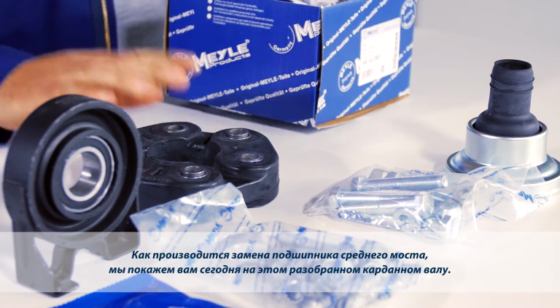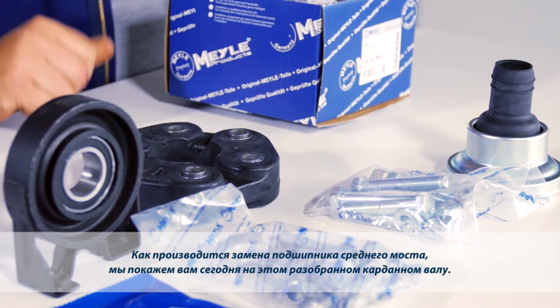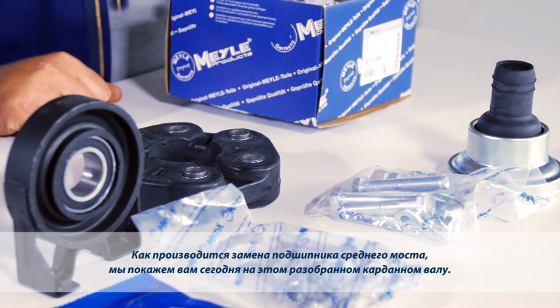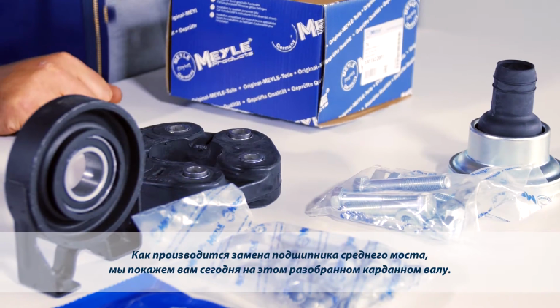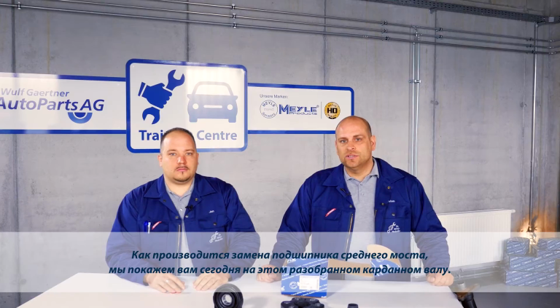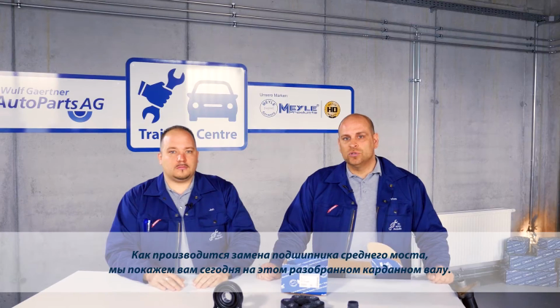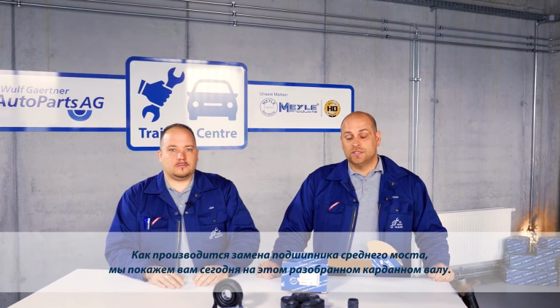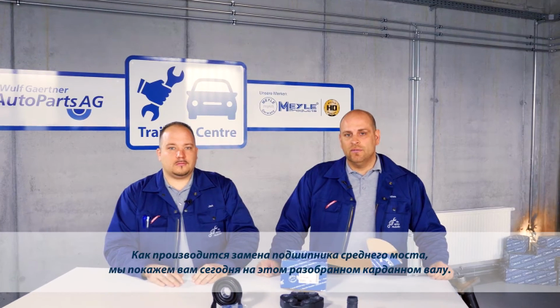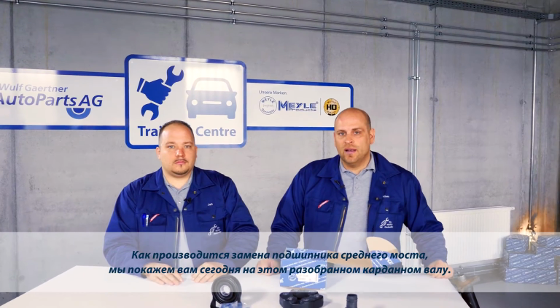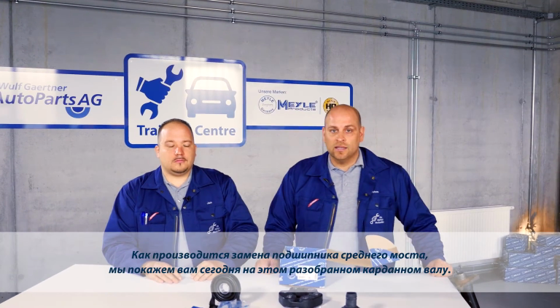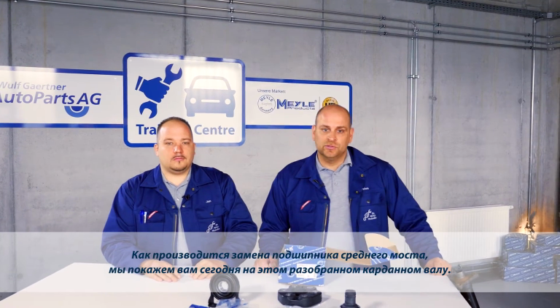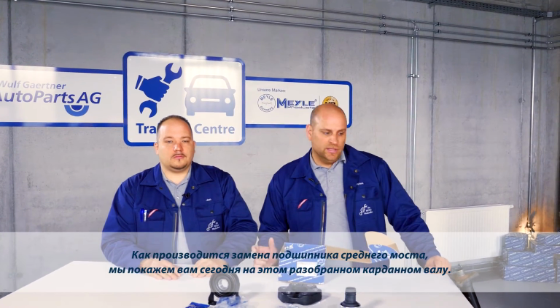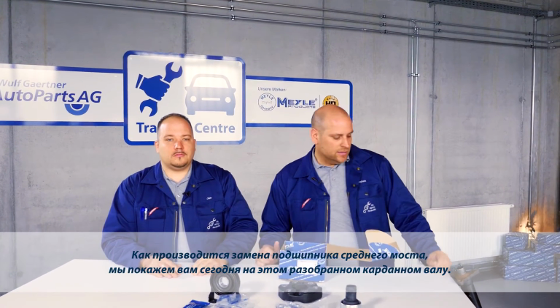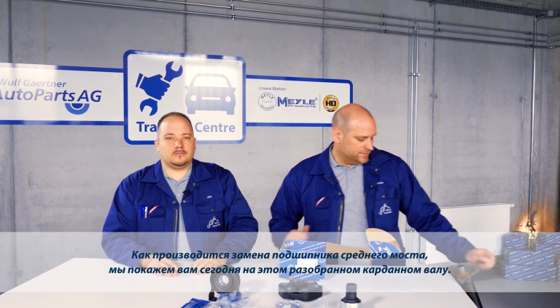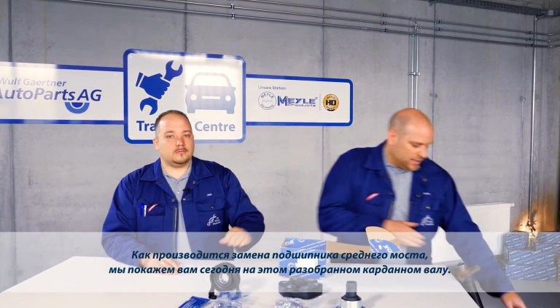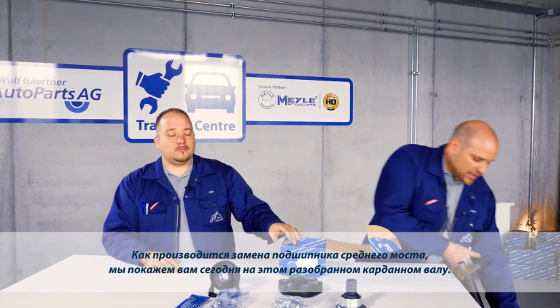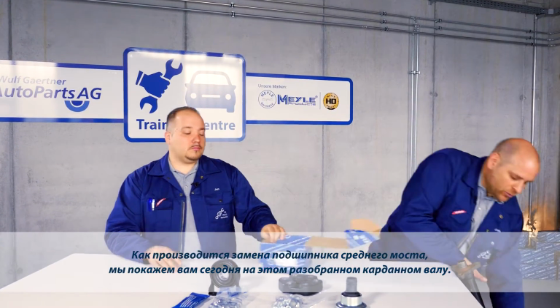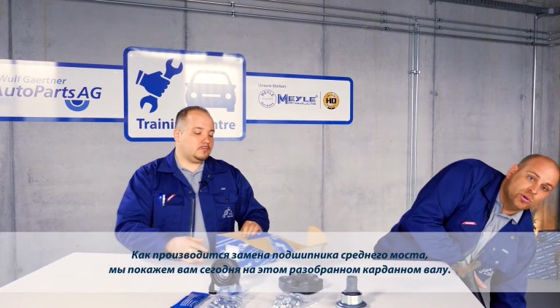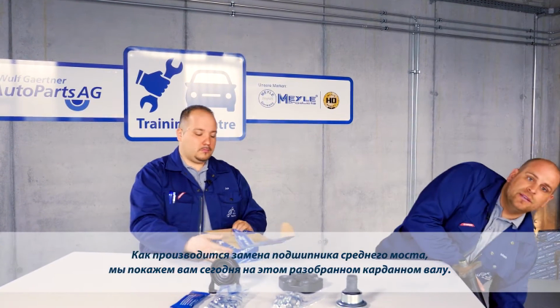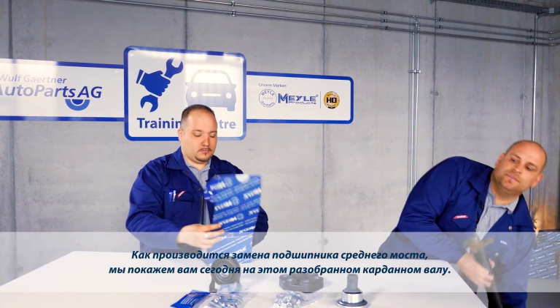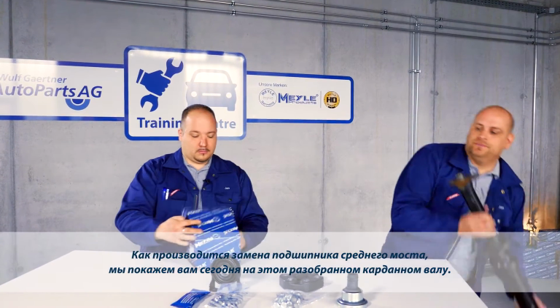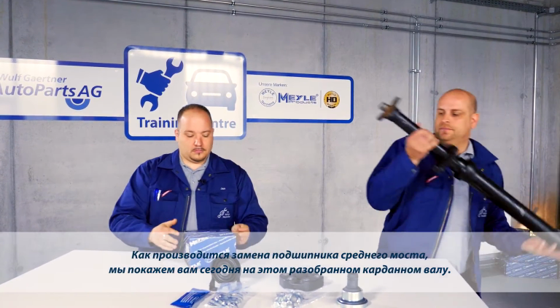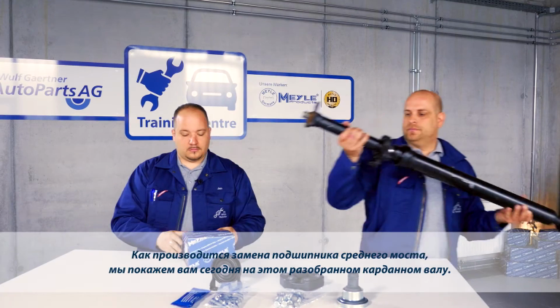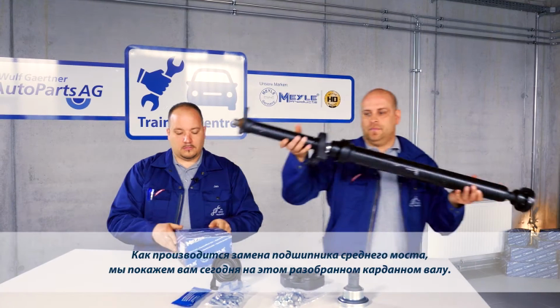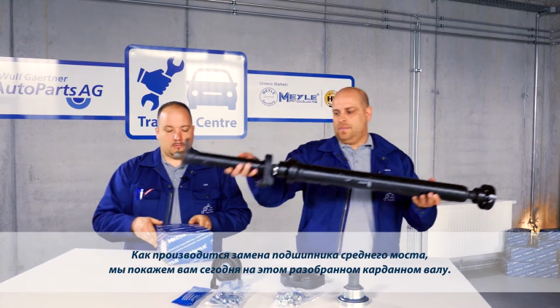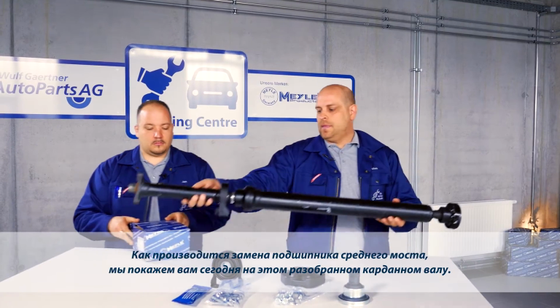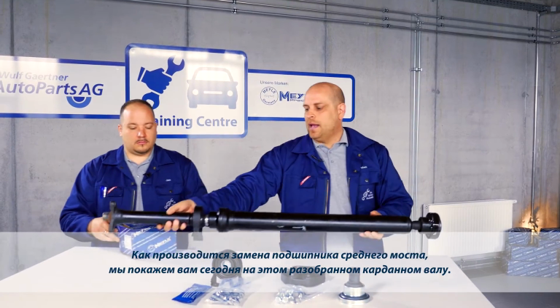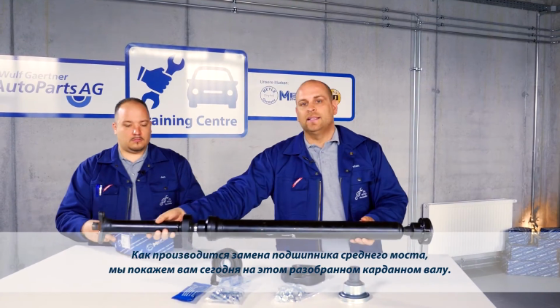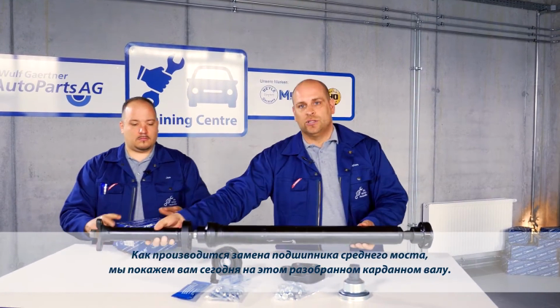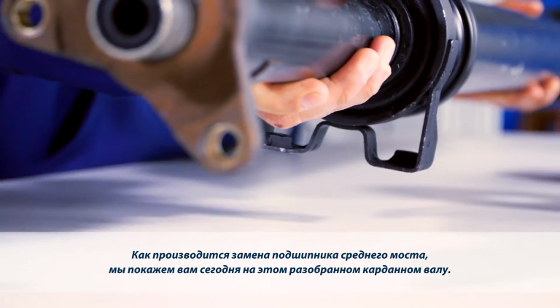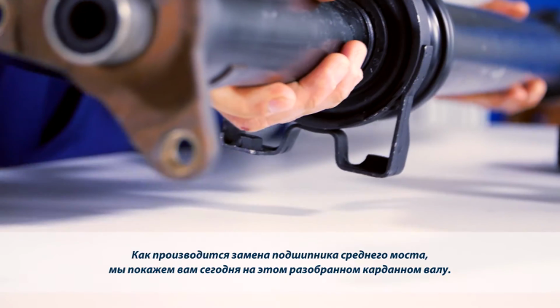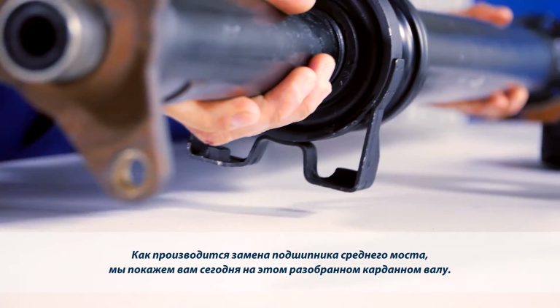On this dismantled cardan shaft, we'll be showing you how the exact replacement of the center shaft bearing is completed.